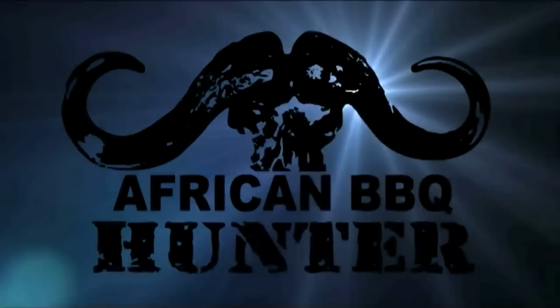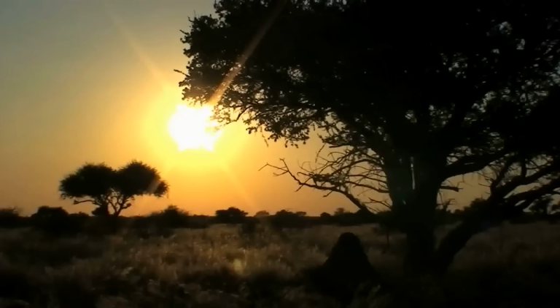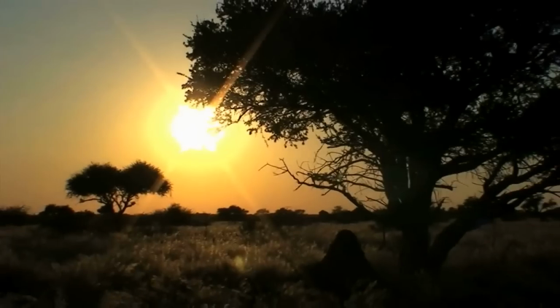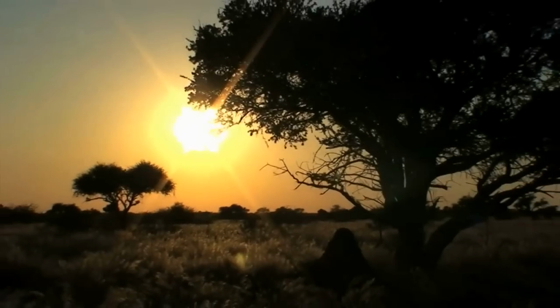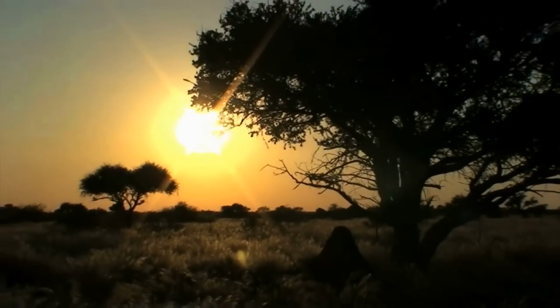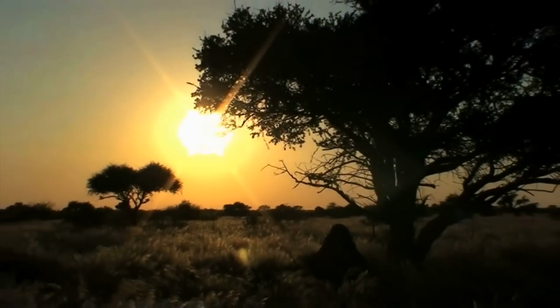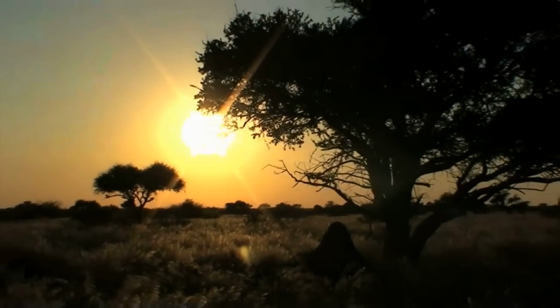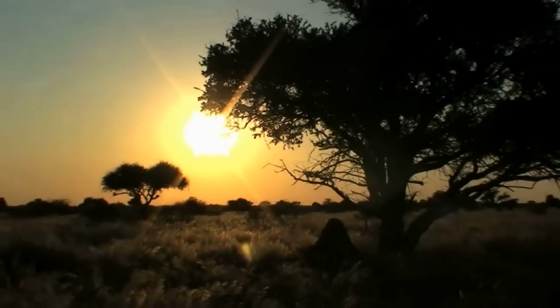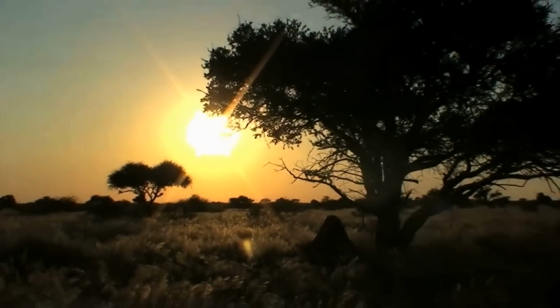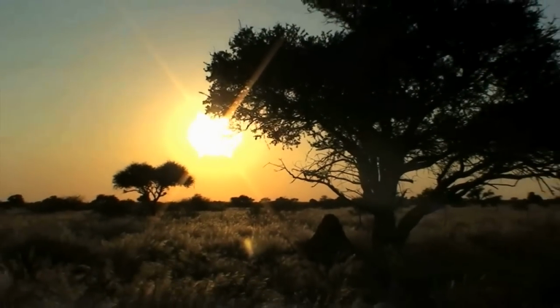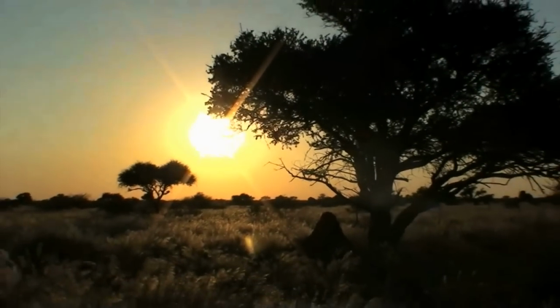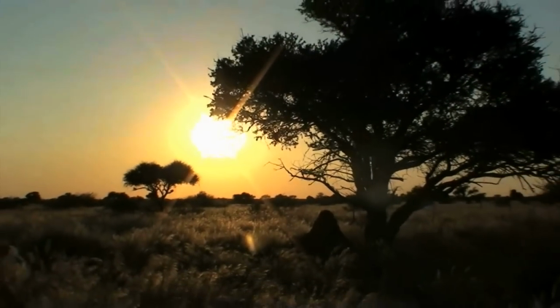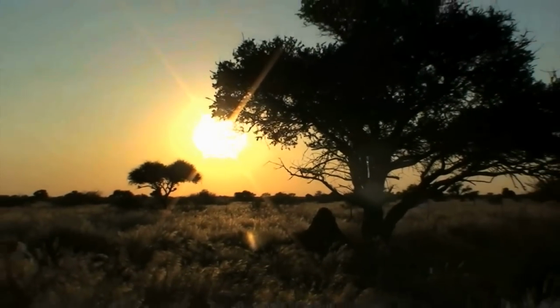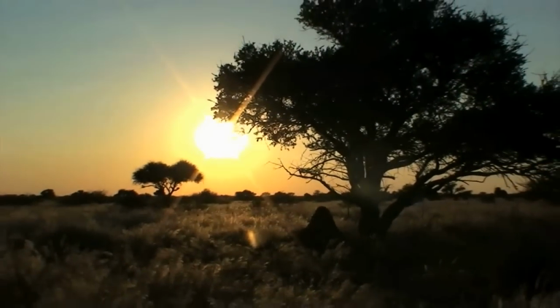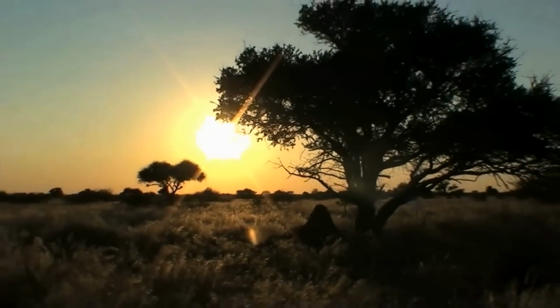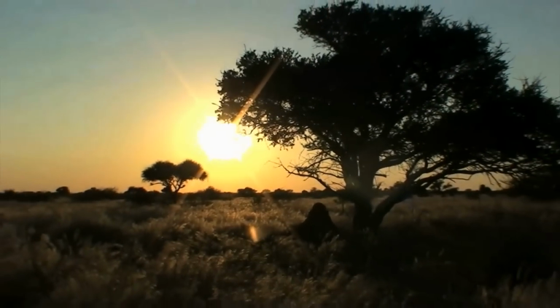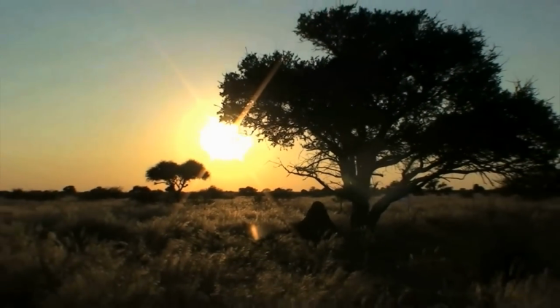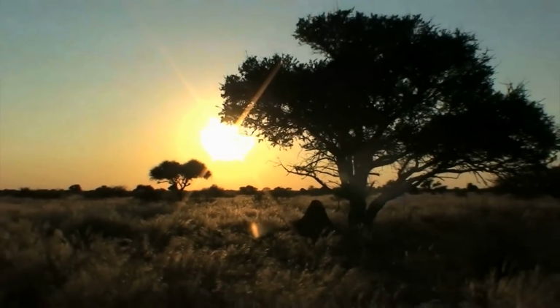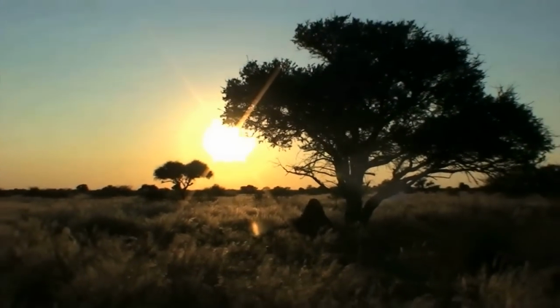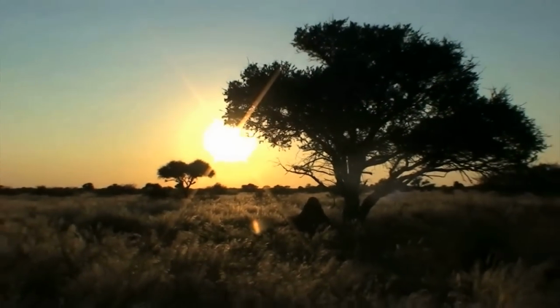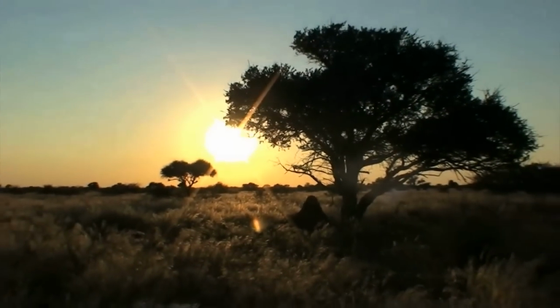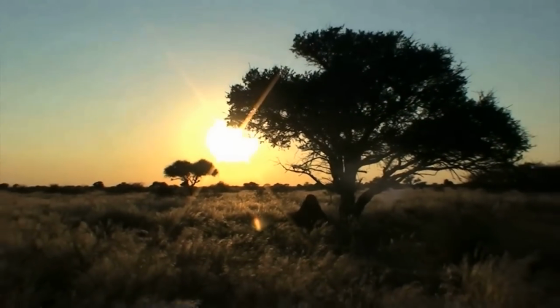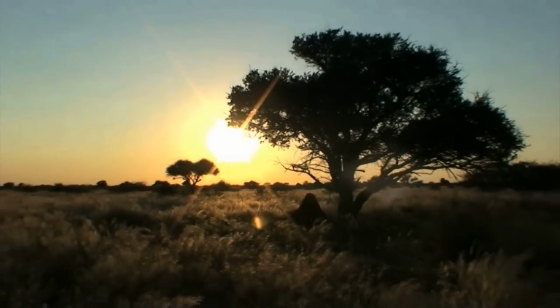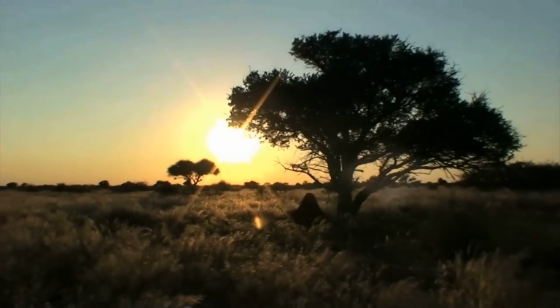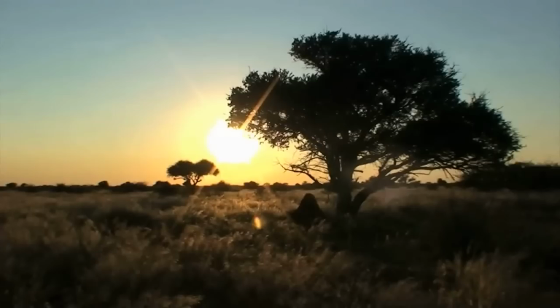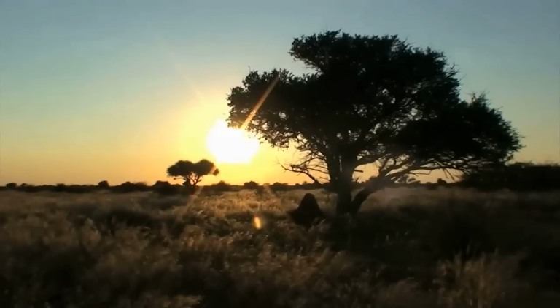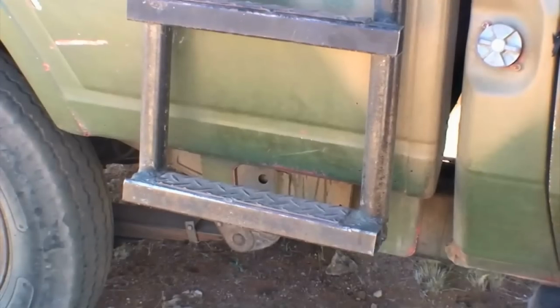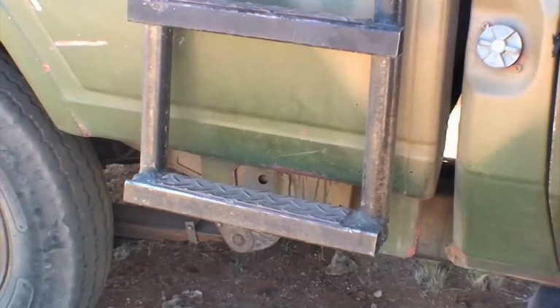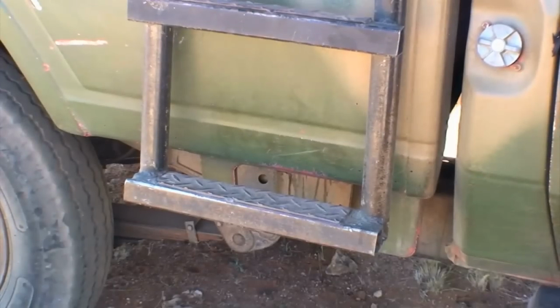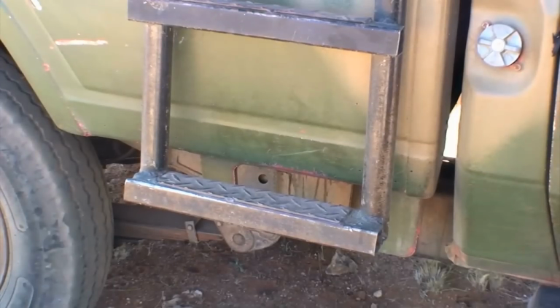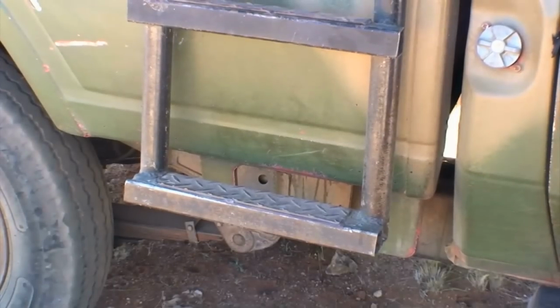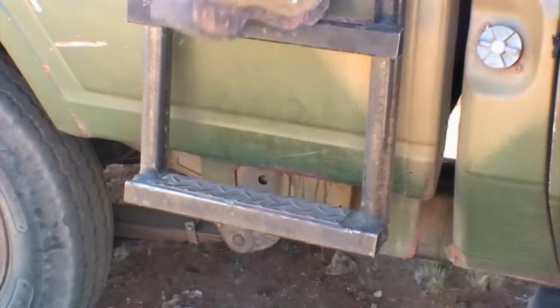After a hearty breakfast, the Barbecue Hunter arrives at the spot where the walking stalk for trophy black wildebeest will start.